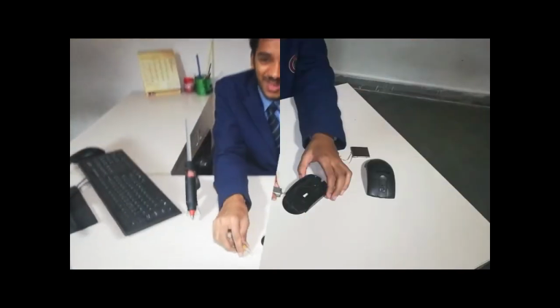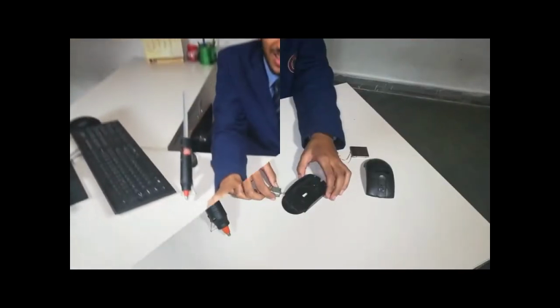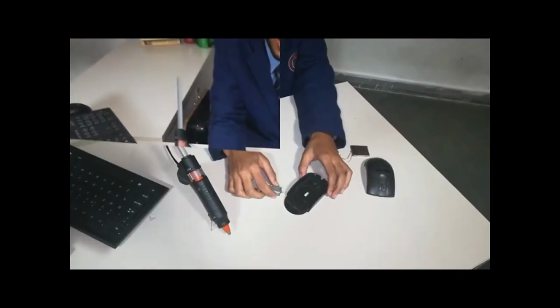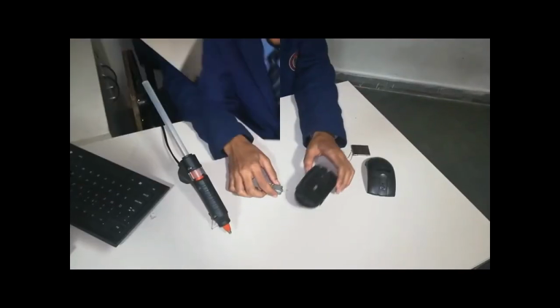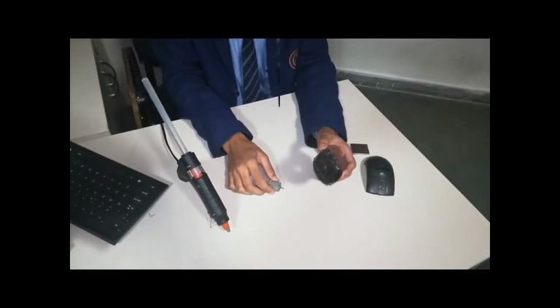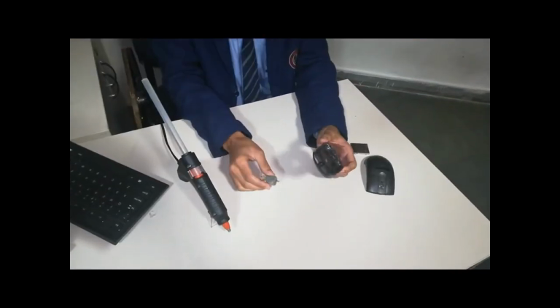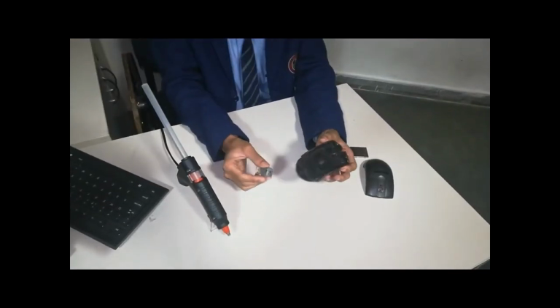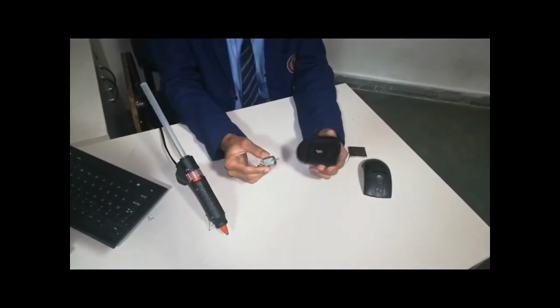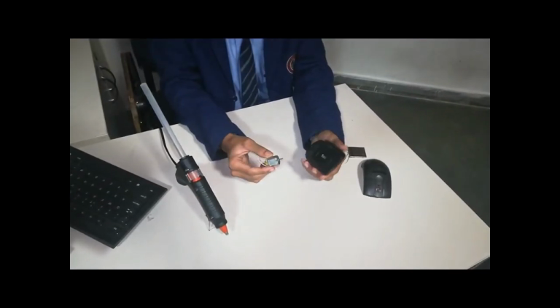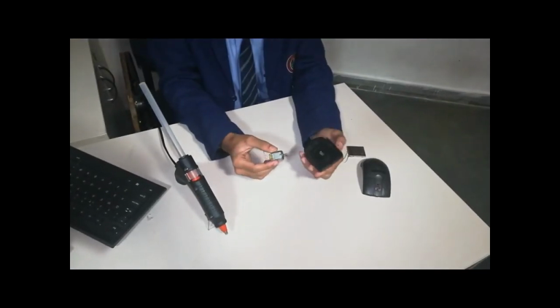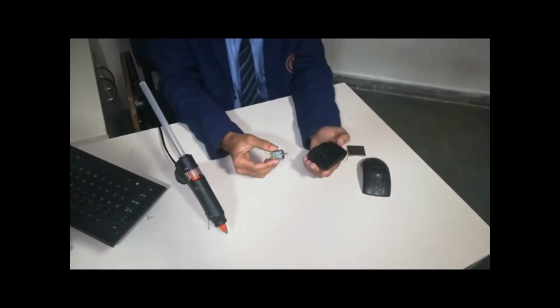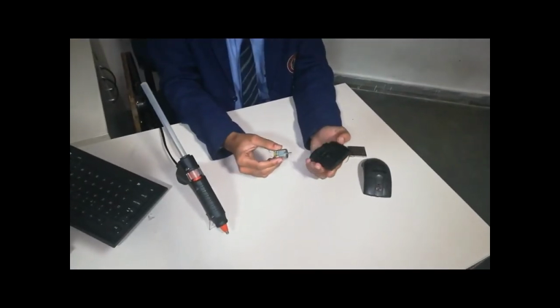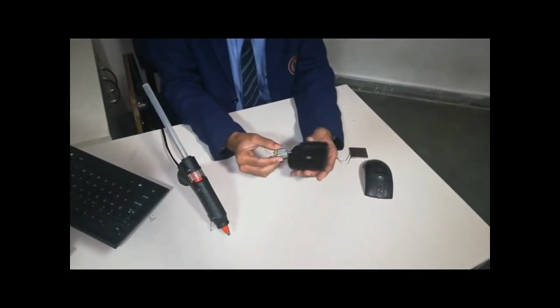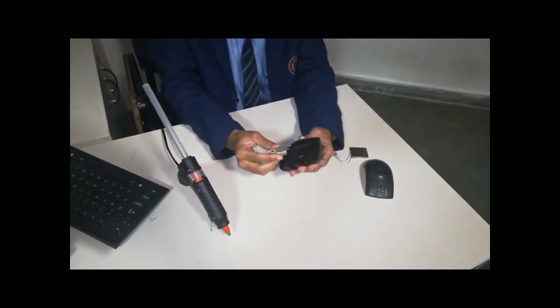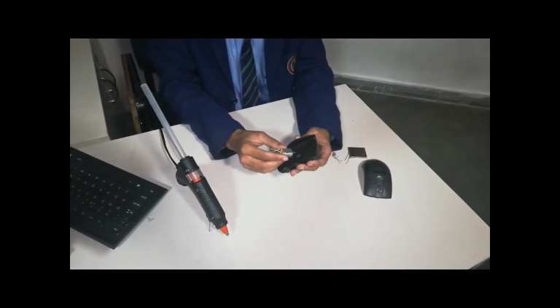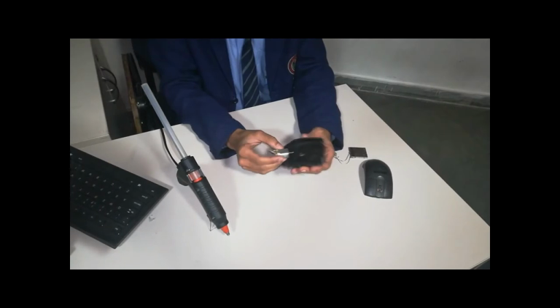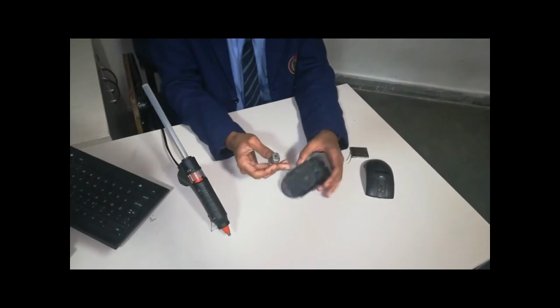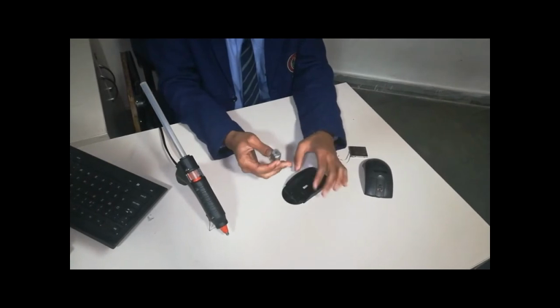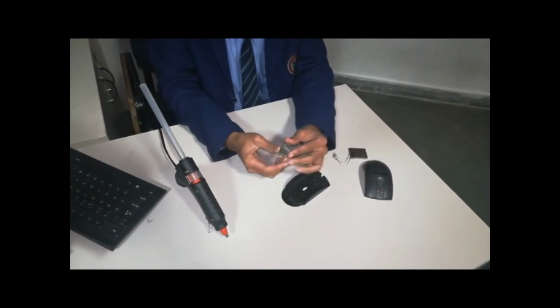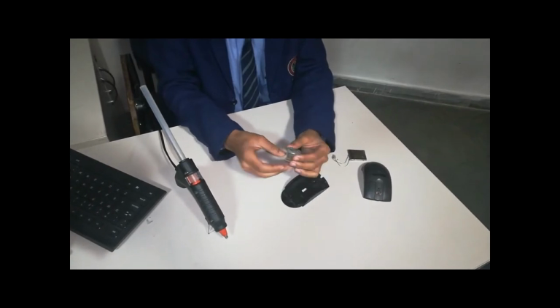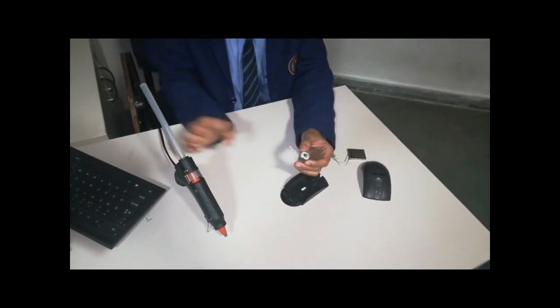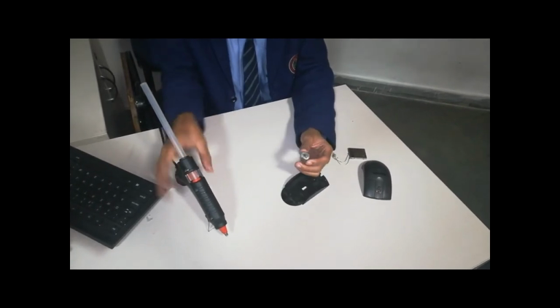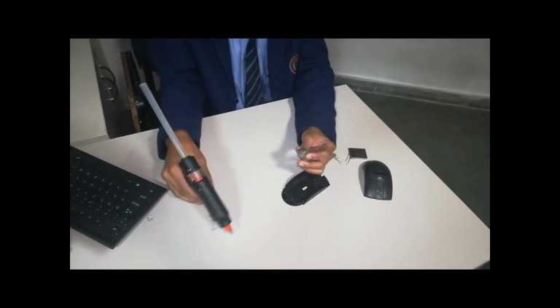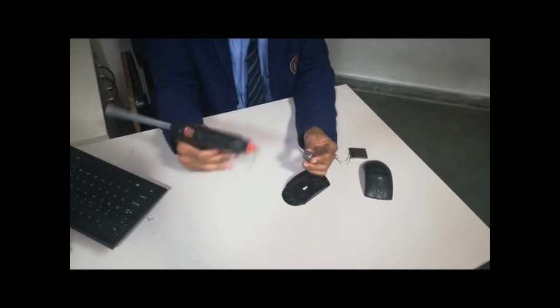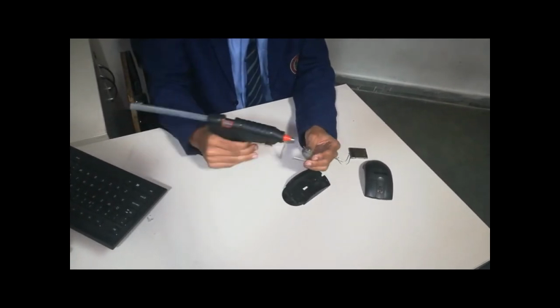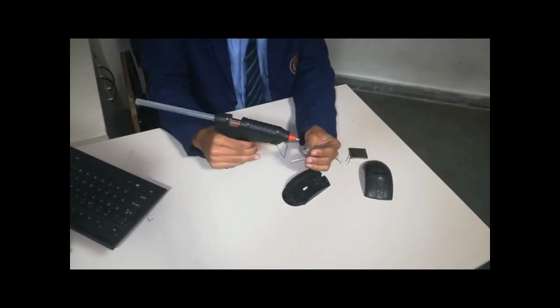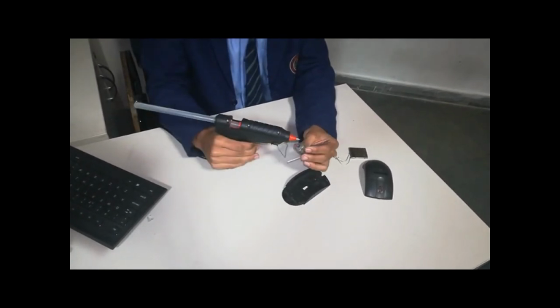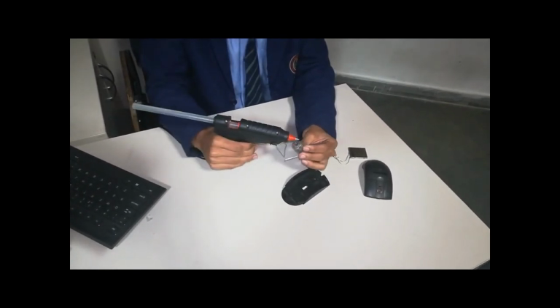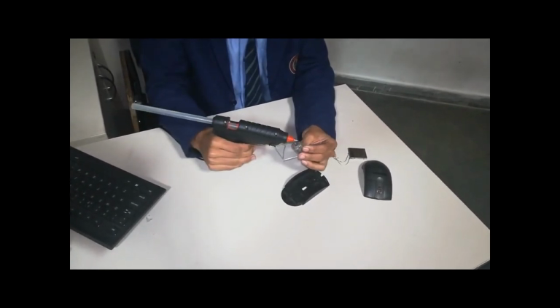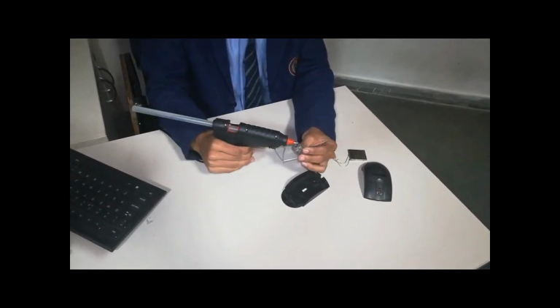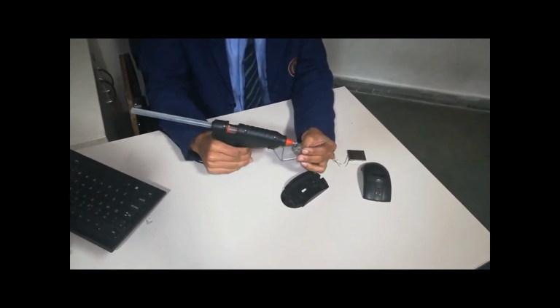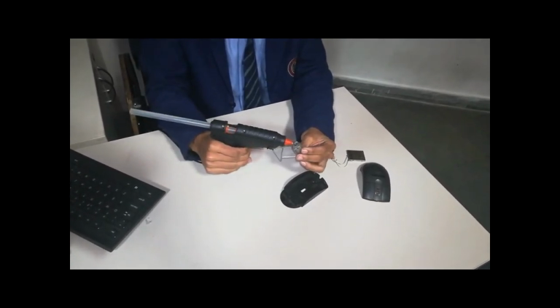First, fix the motor at the bottom hole of the mouse. You can use a glue gun or very quick if you want.